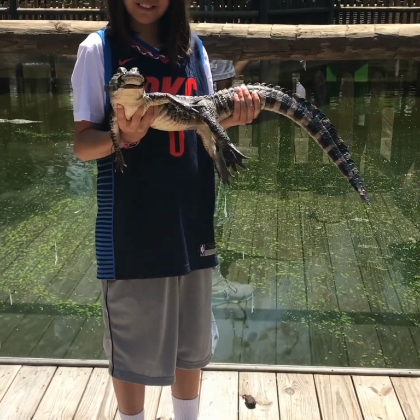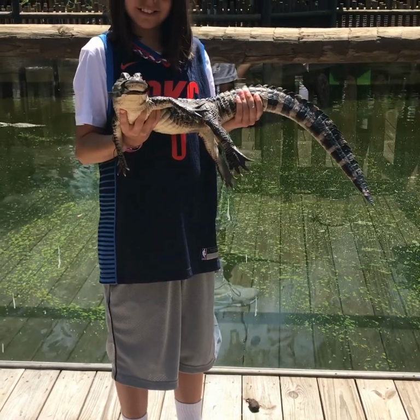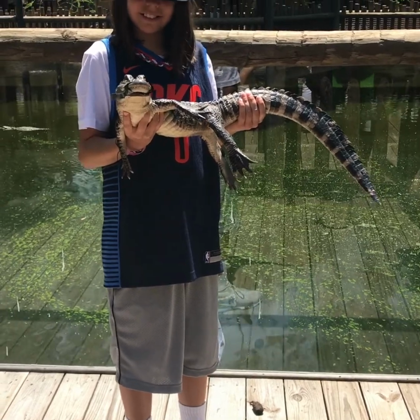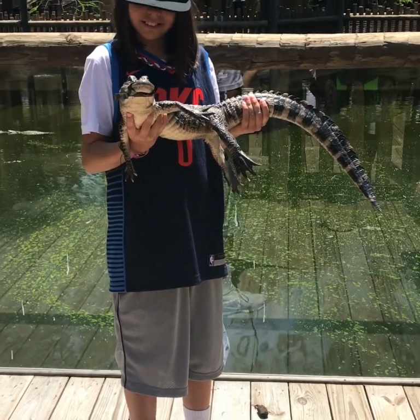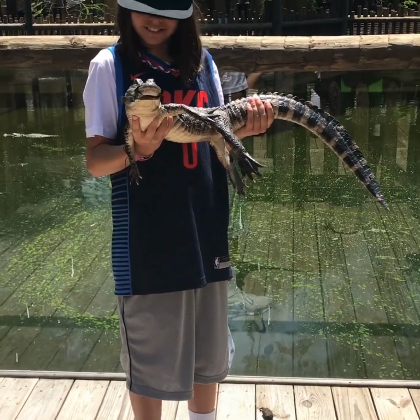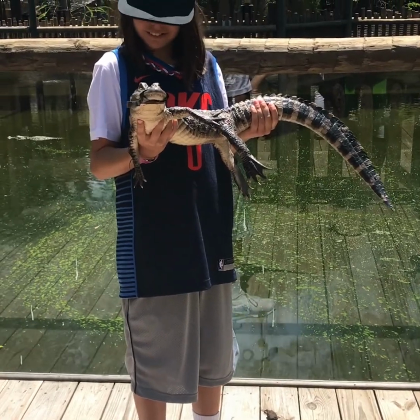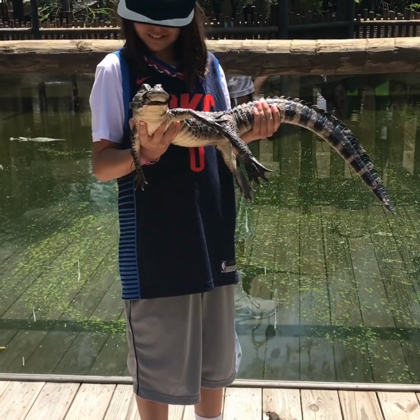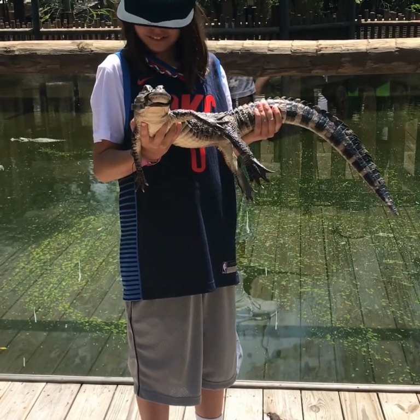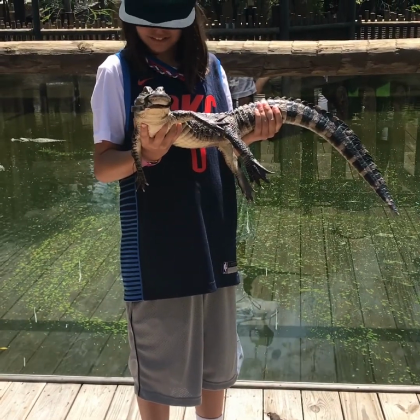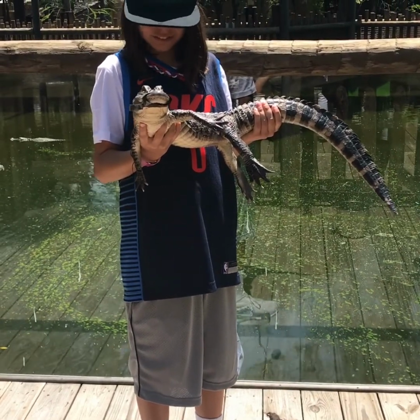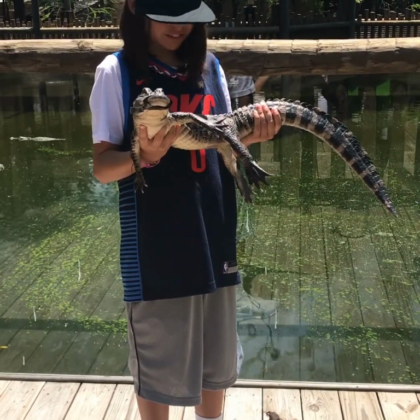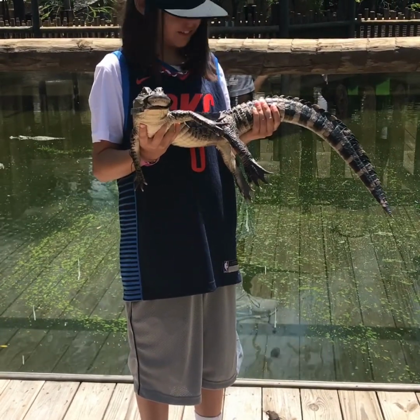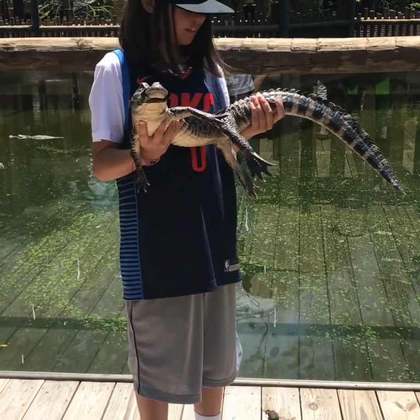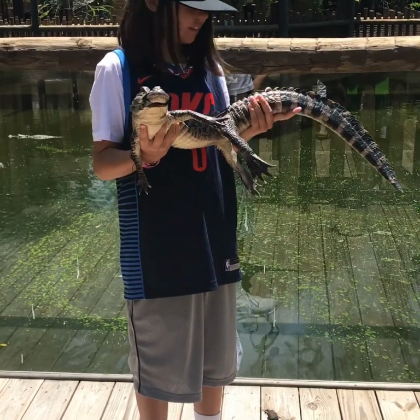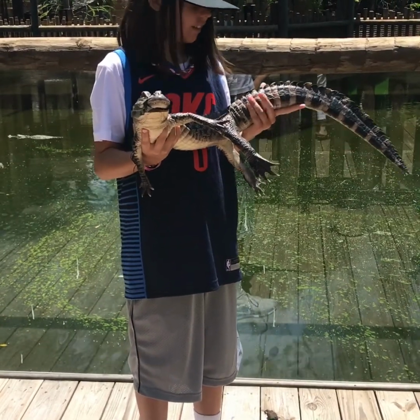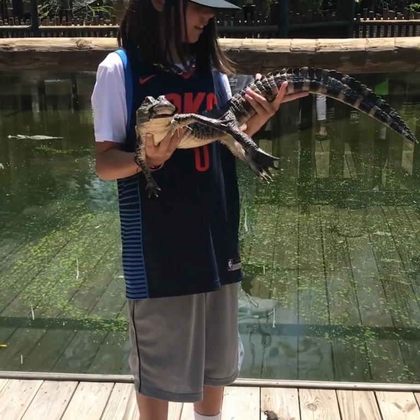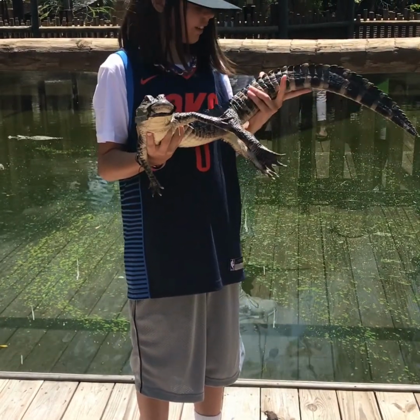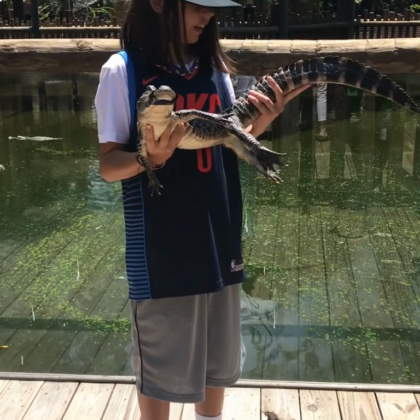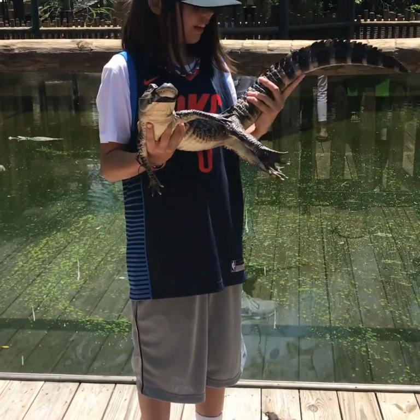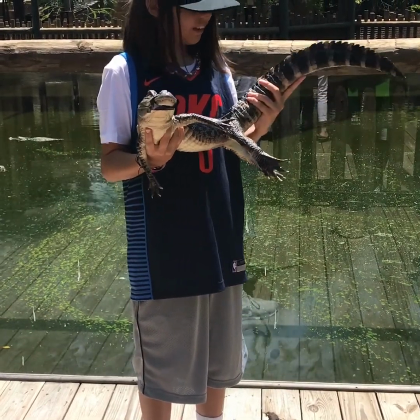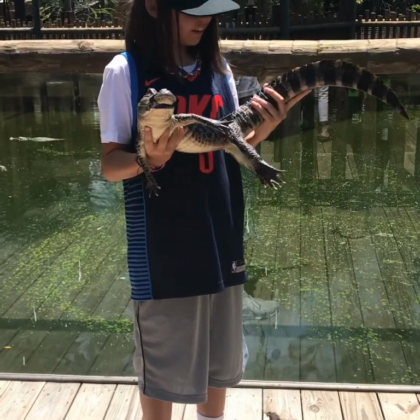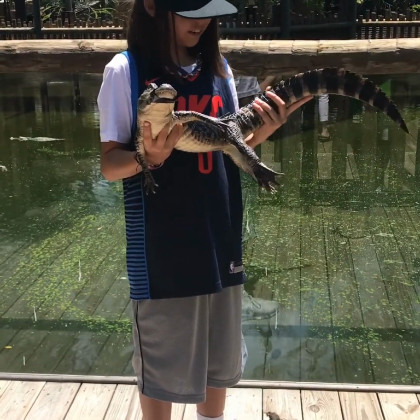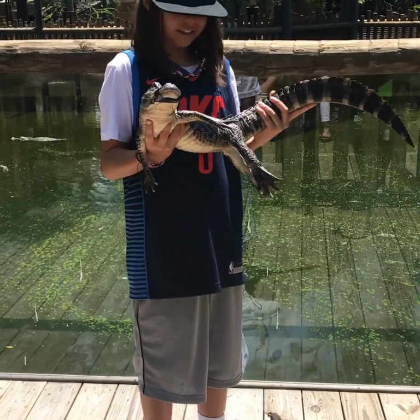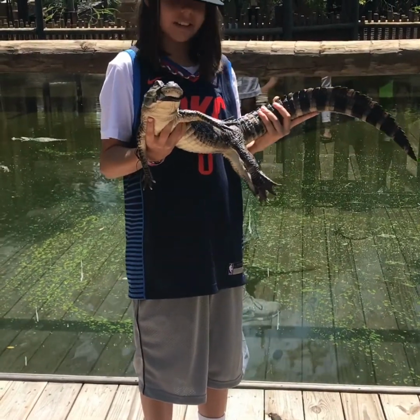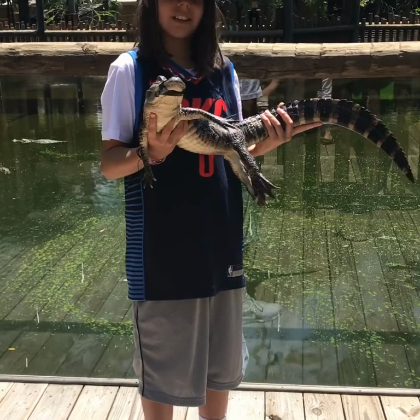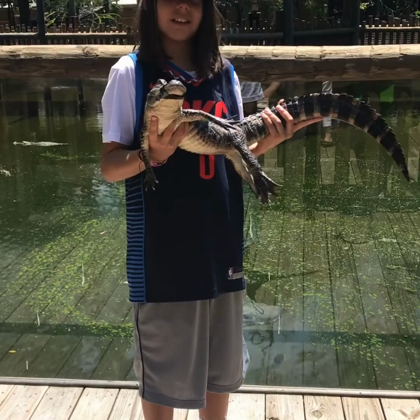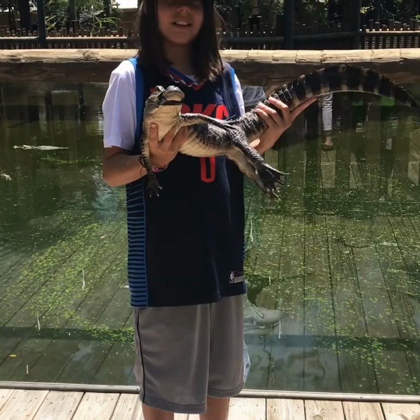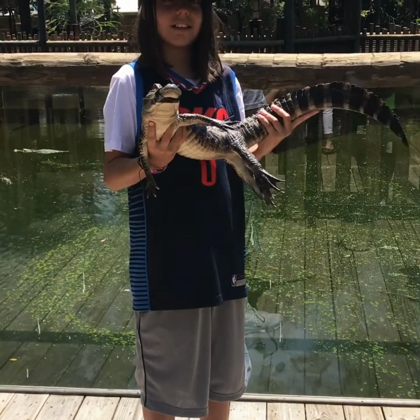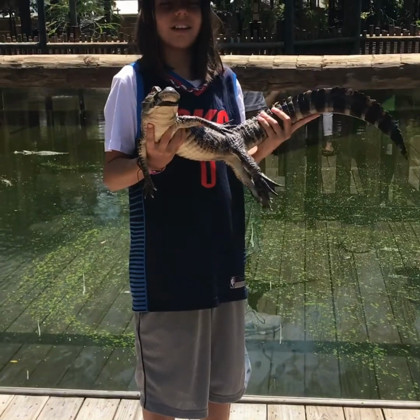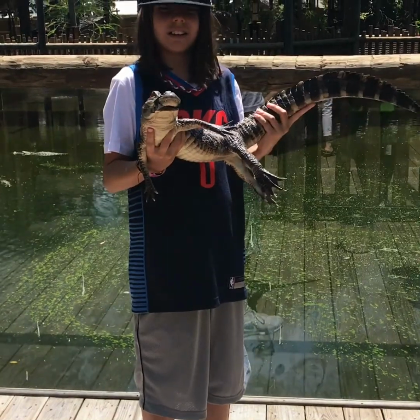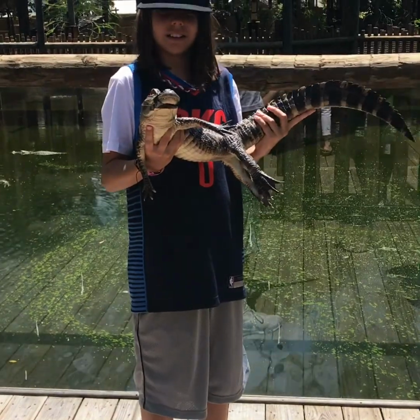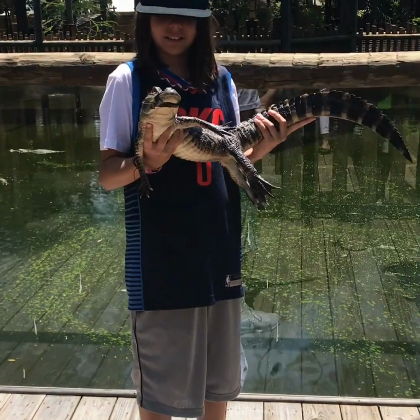Feel how heavy her tail is compared to her head. Is the back end heavier?